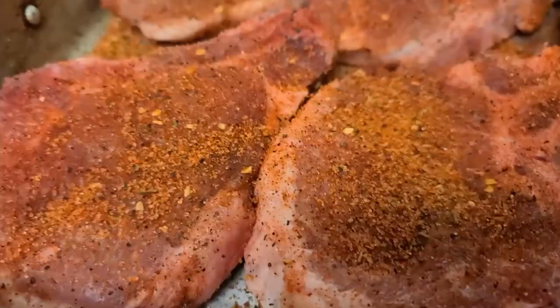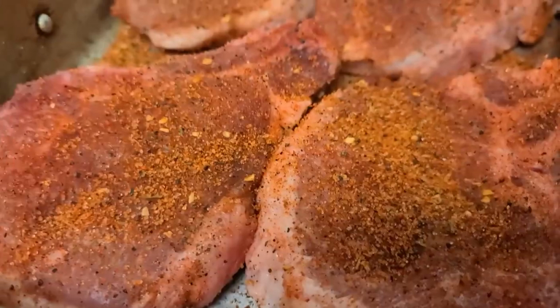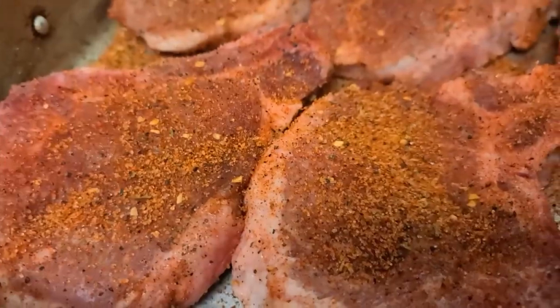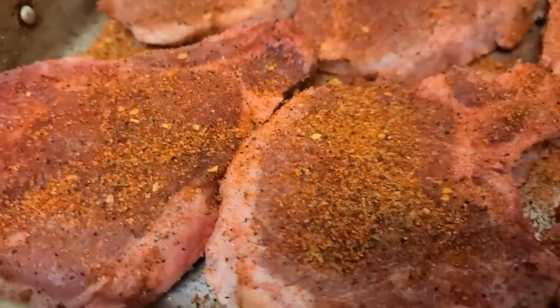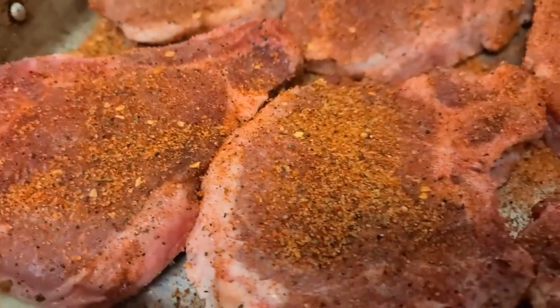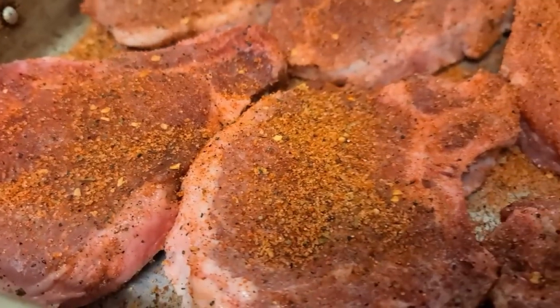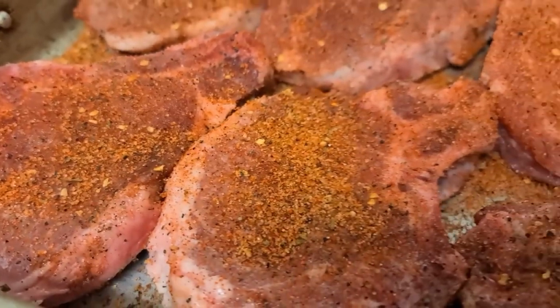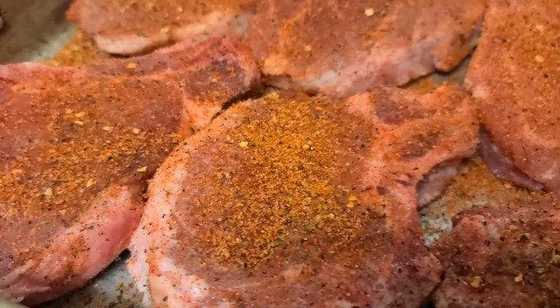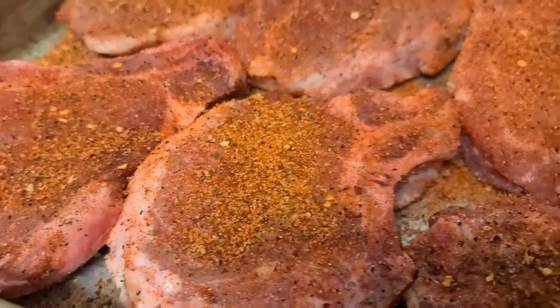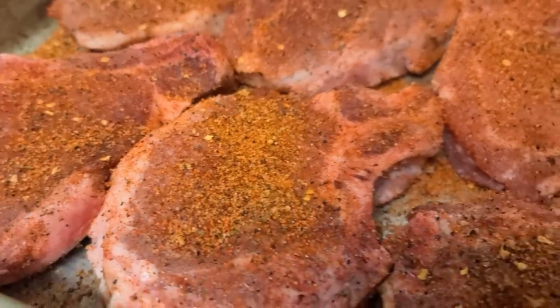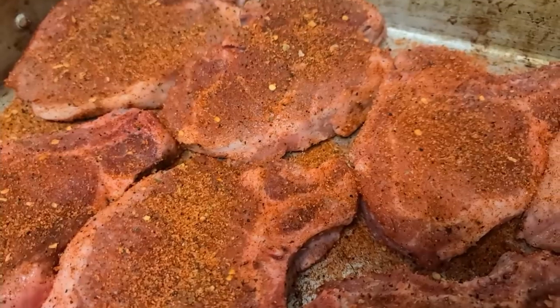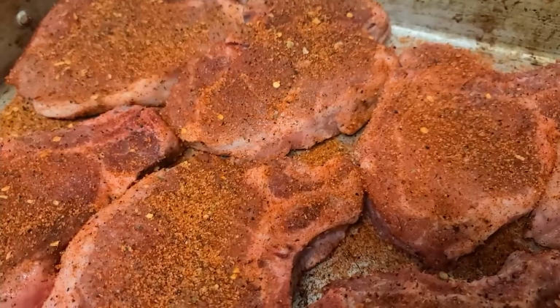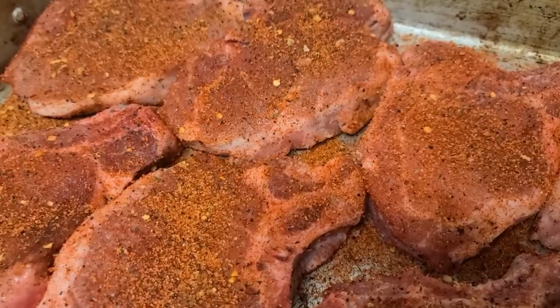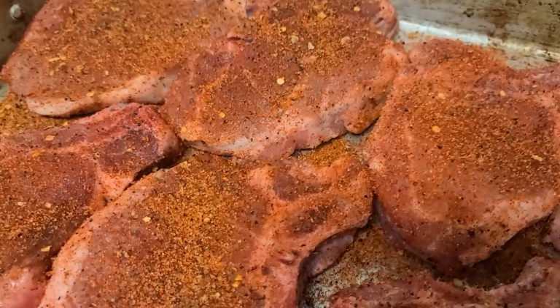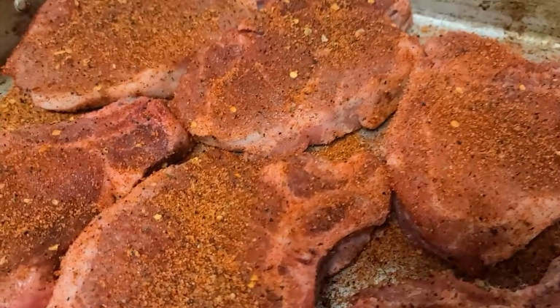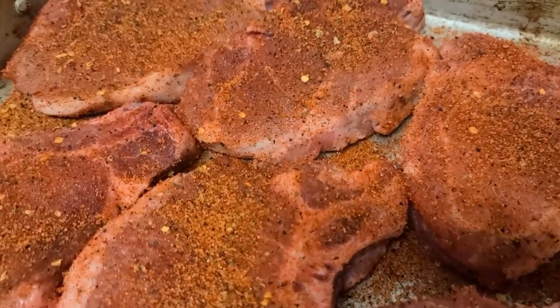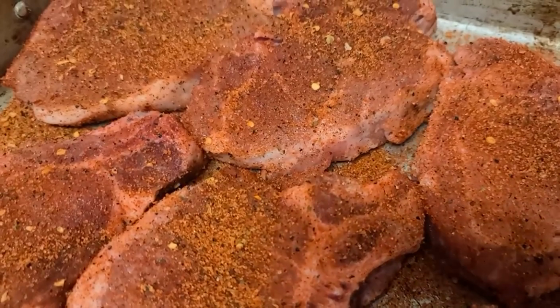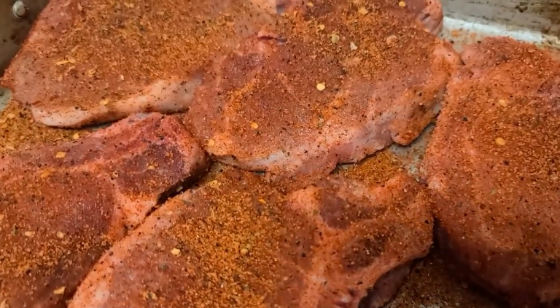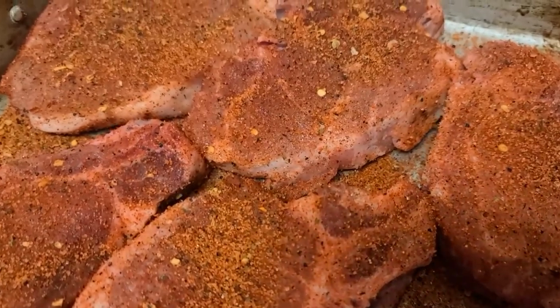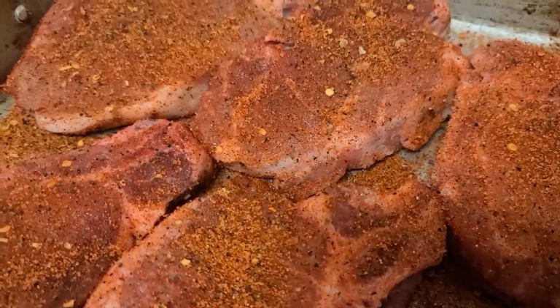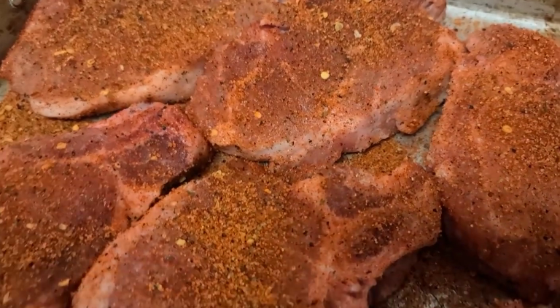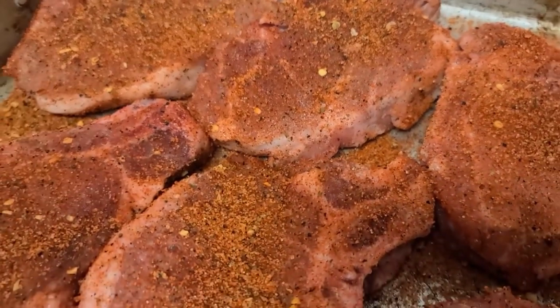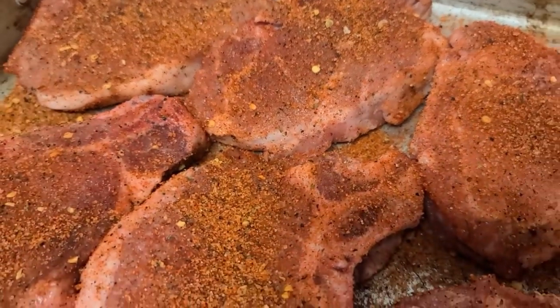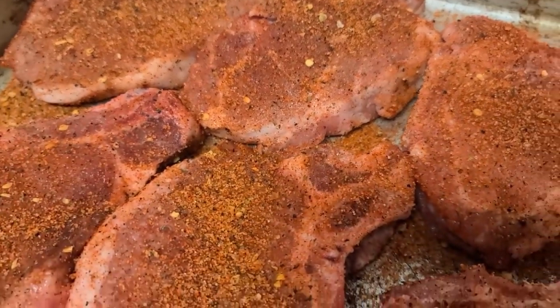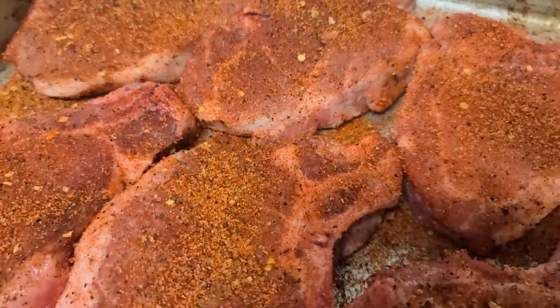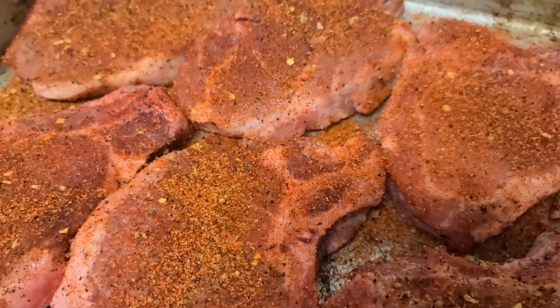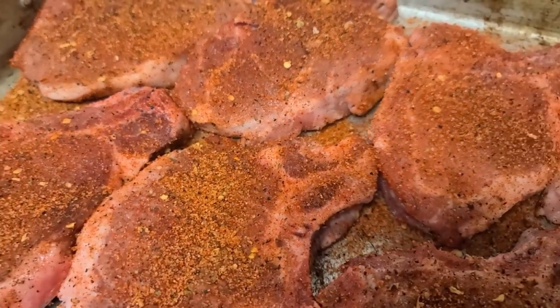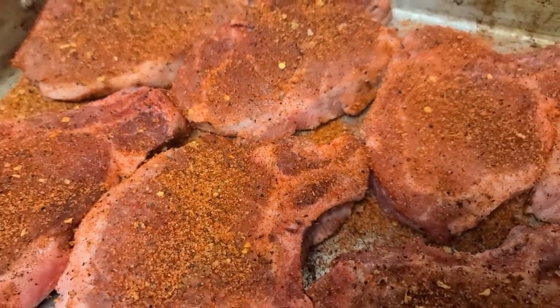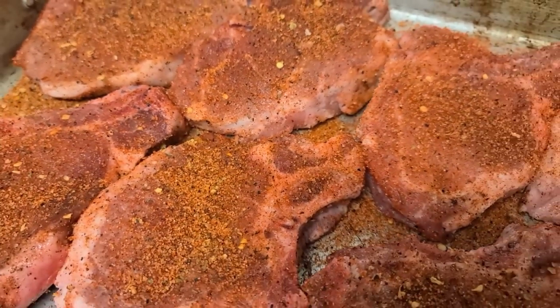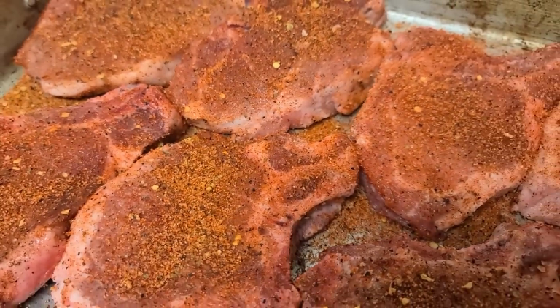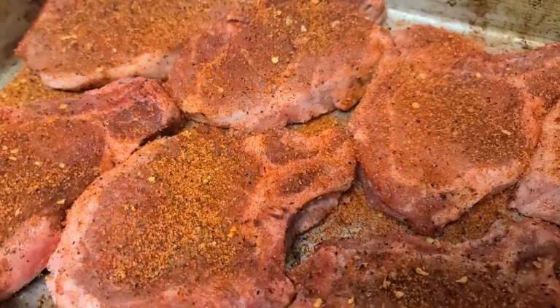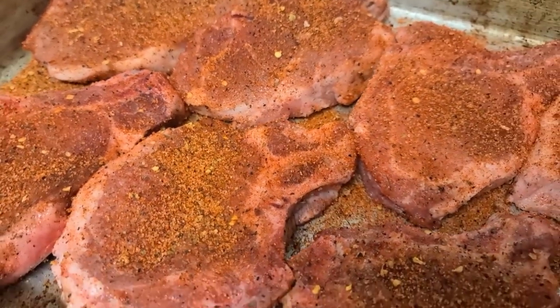Our chops are looking good and well seasoned. We're going to let this sweat down while we get up to temp, and then we're going to throw them on and start the party.